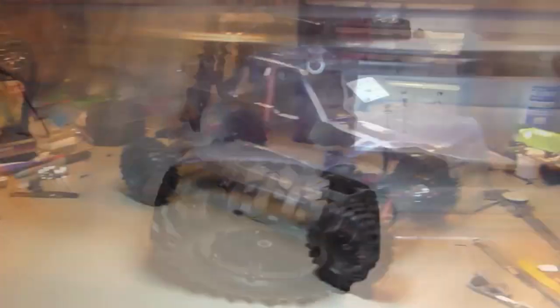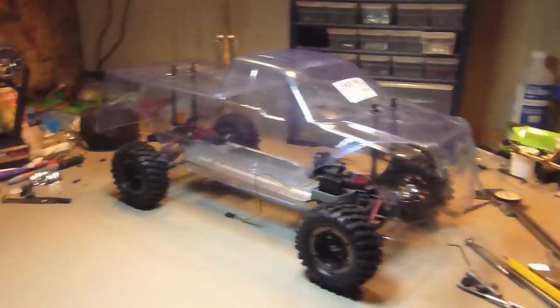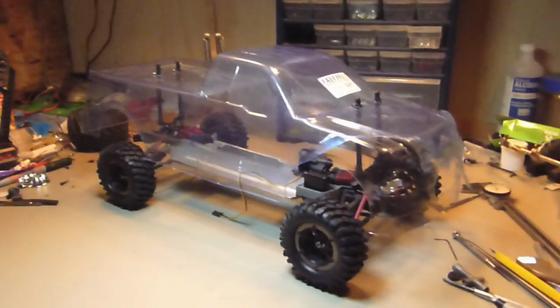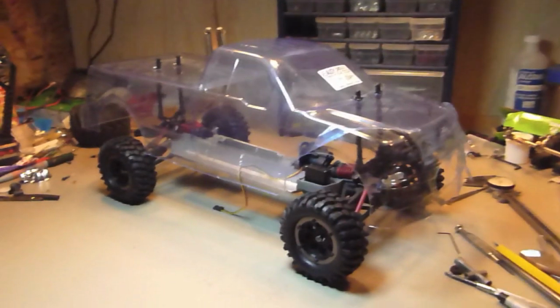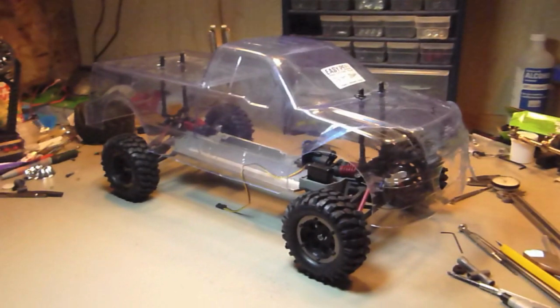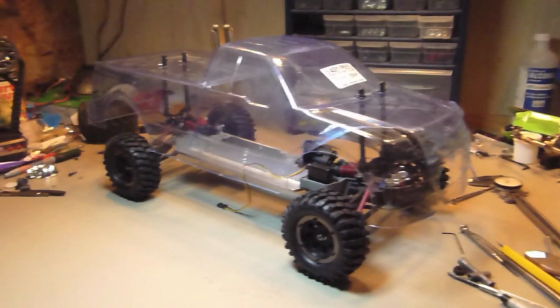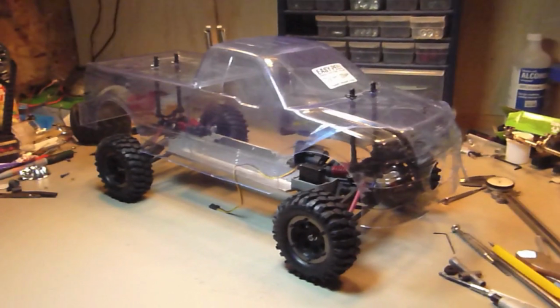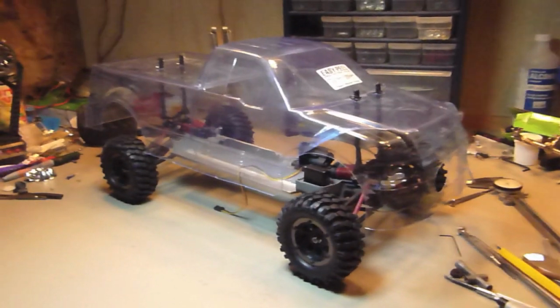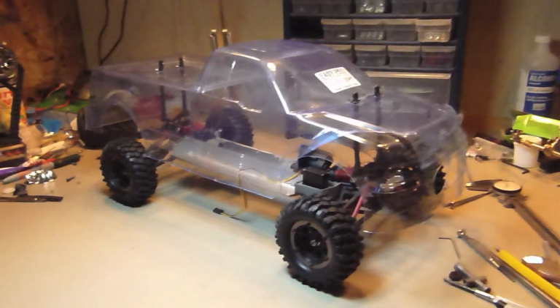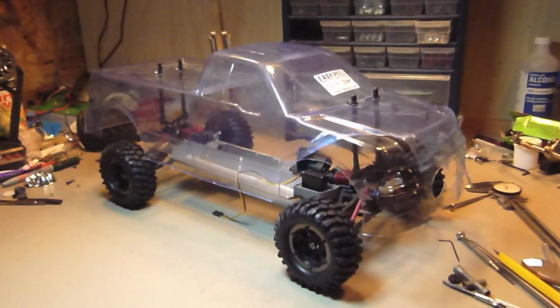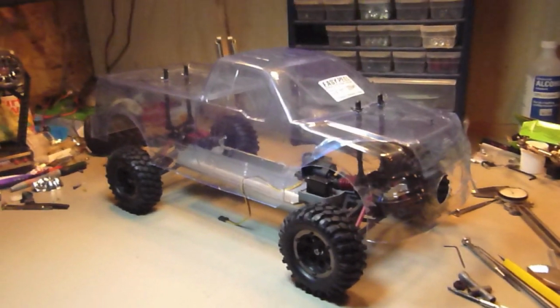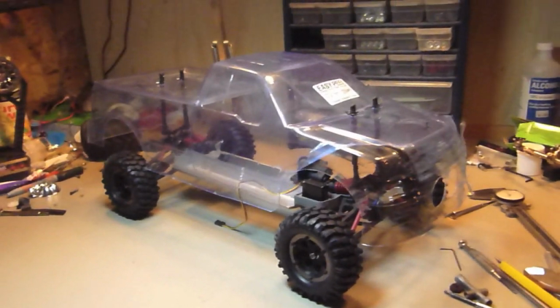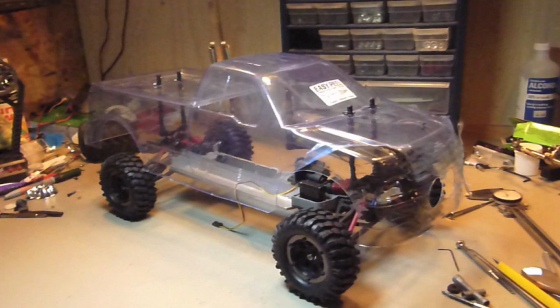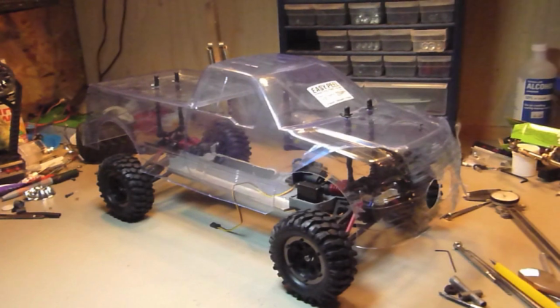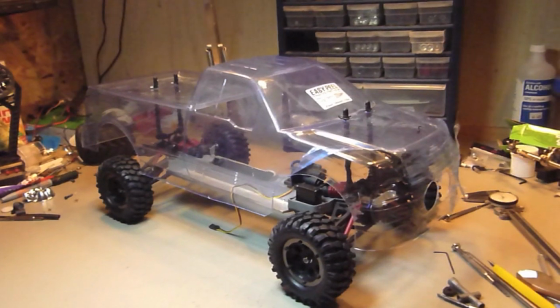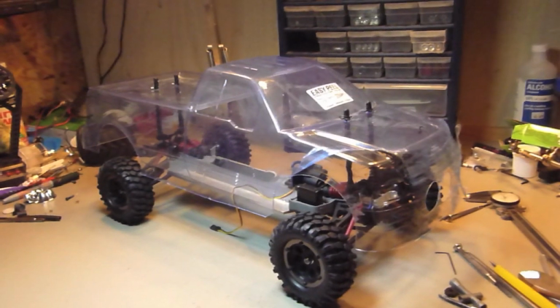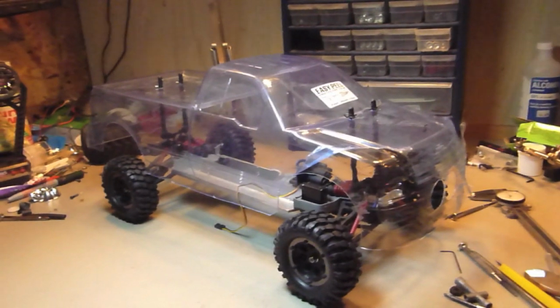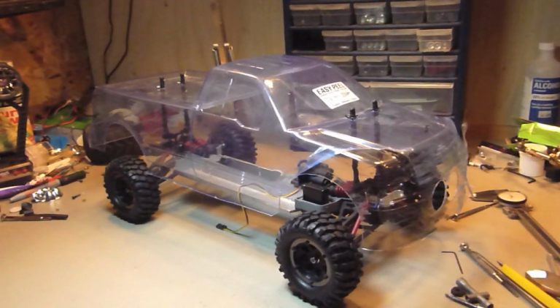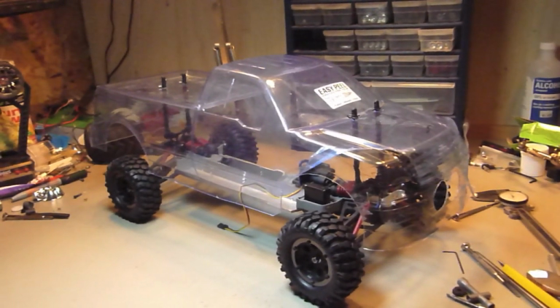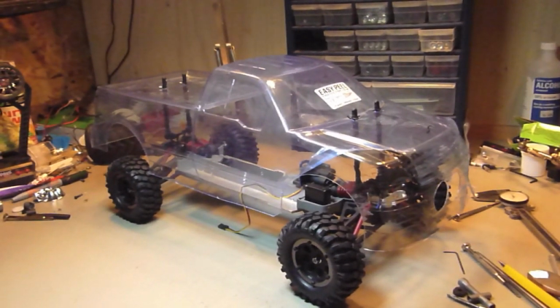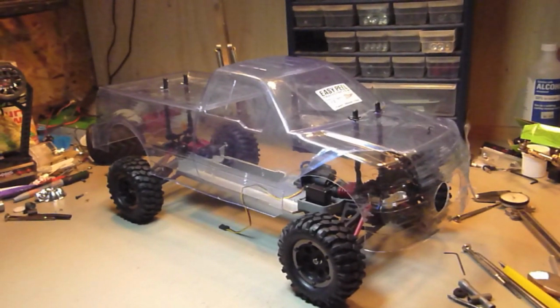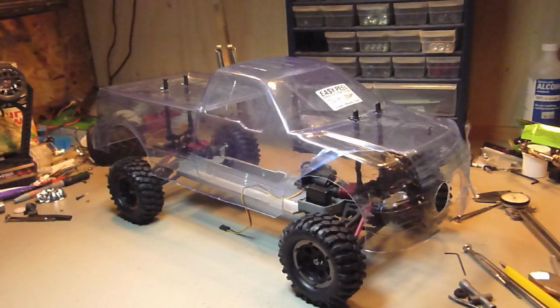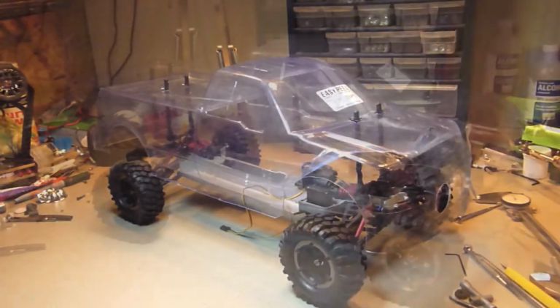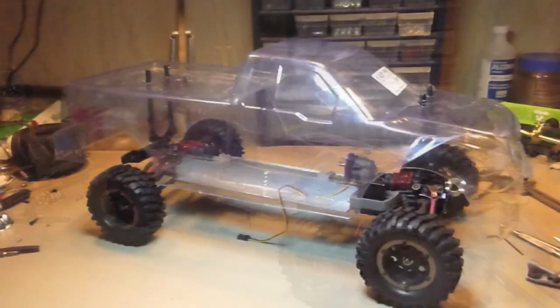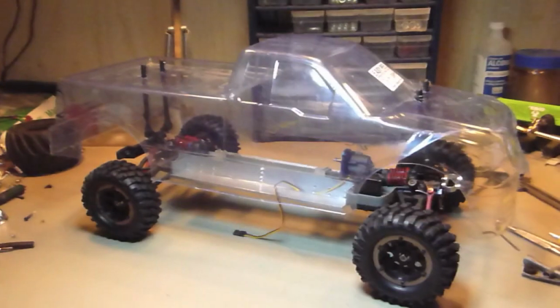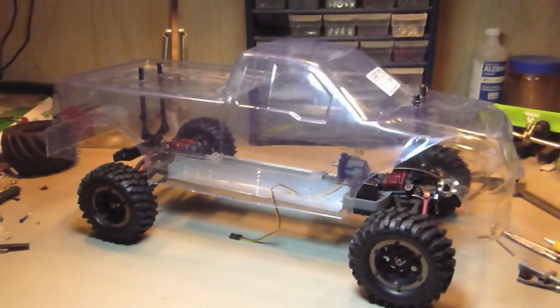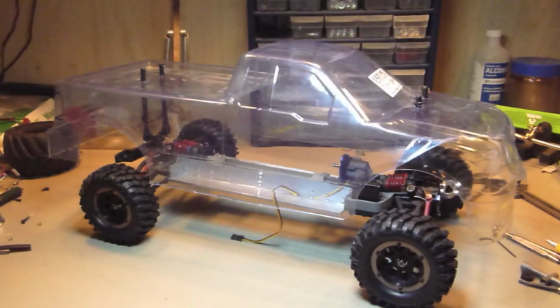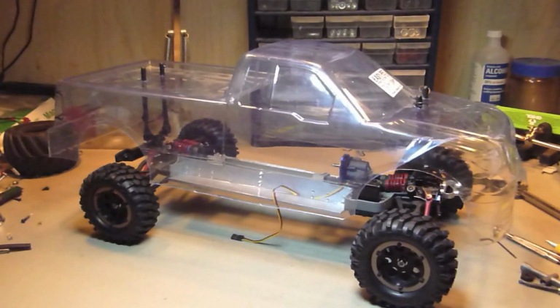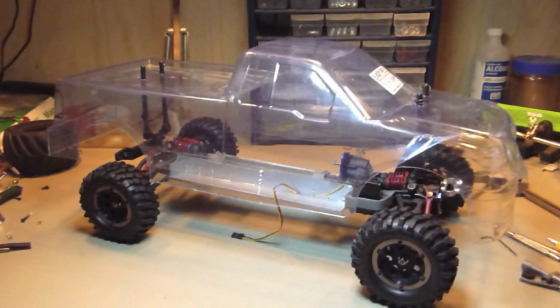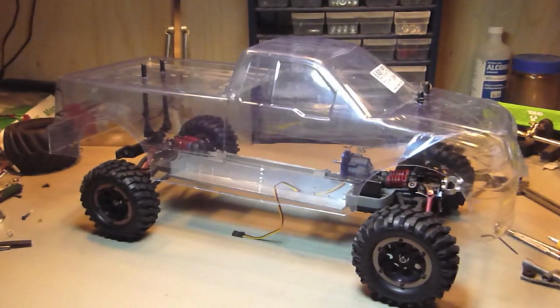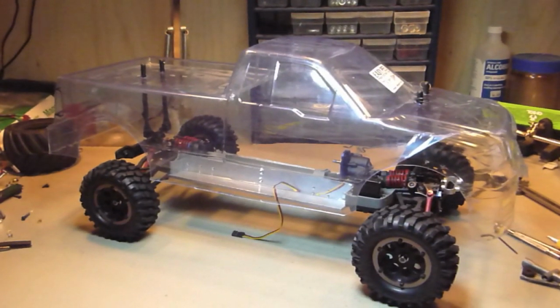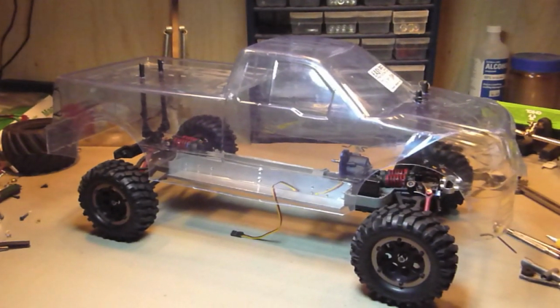And now comes the fun part — painting the body. That's only next time though.